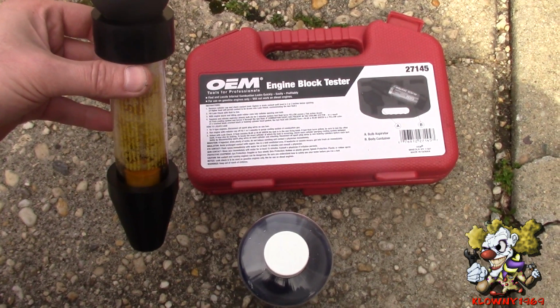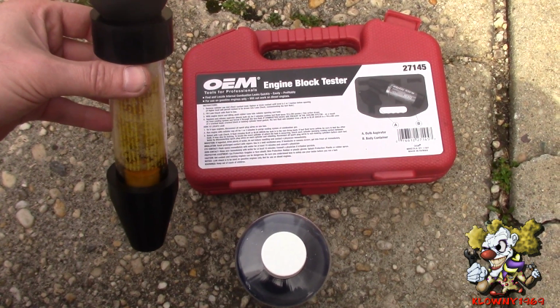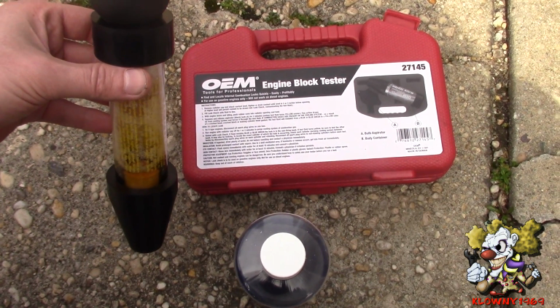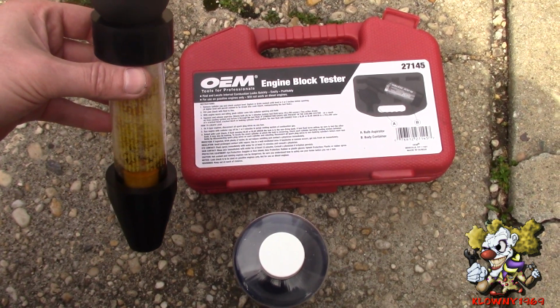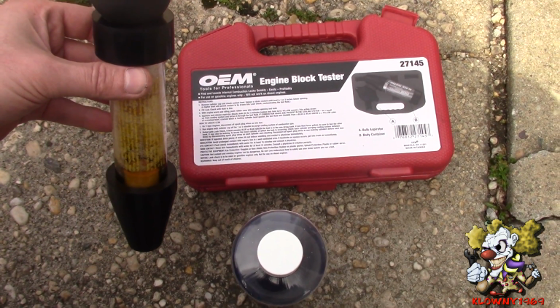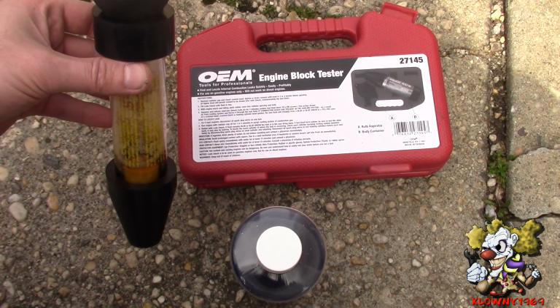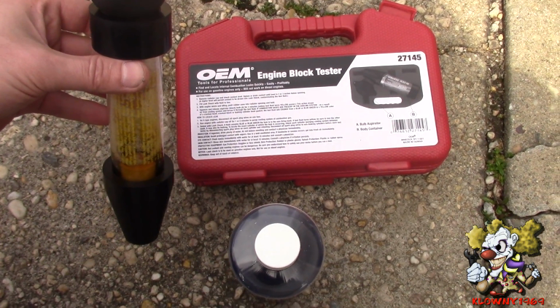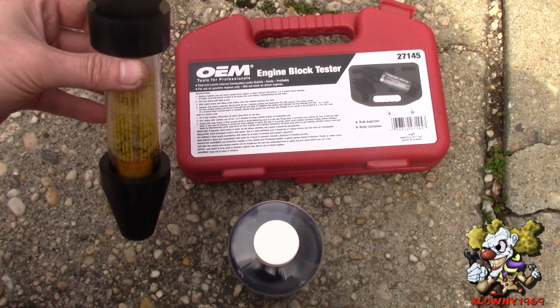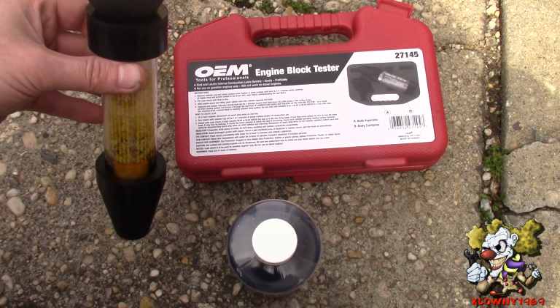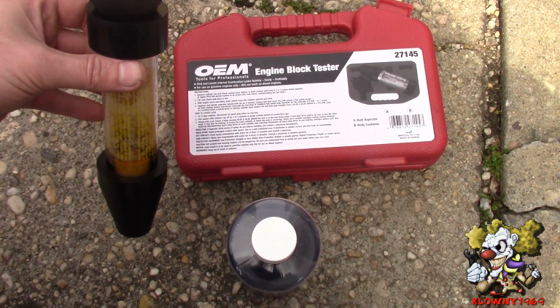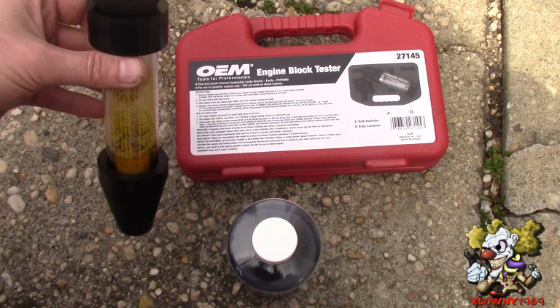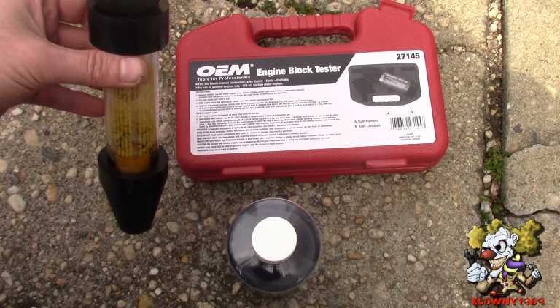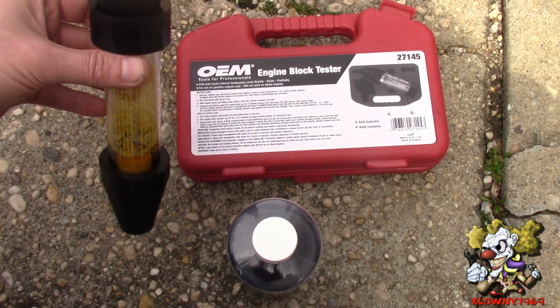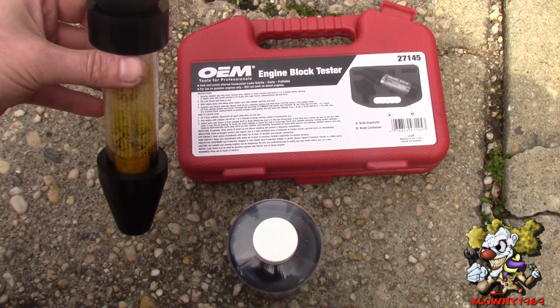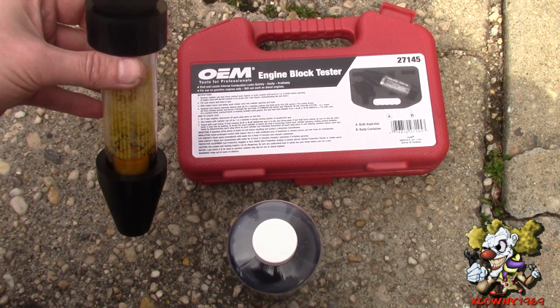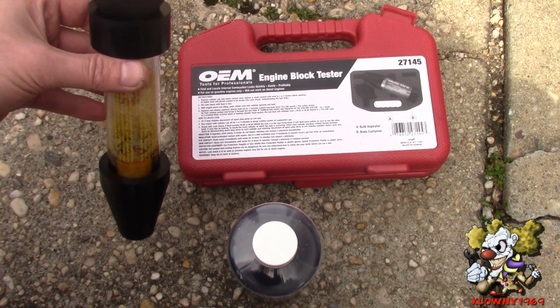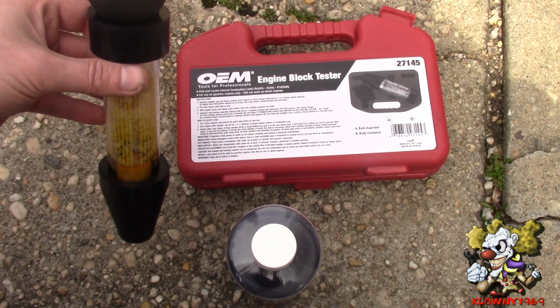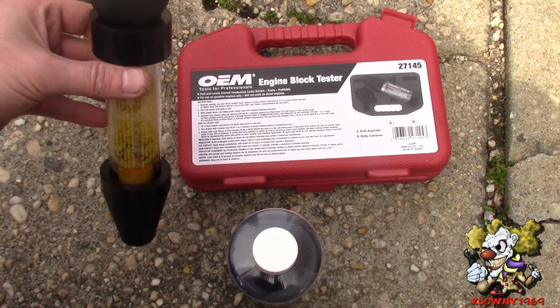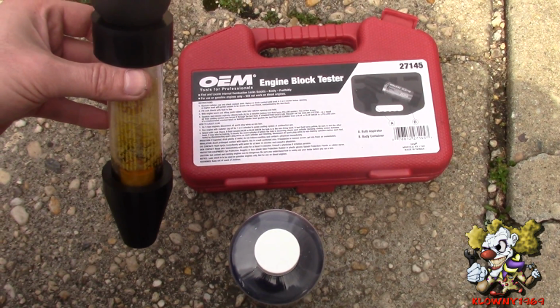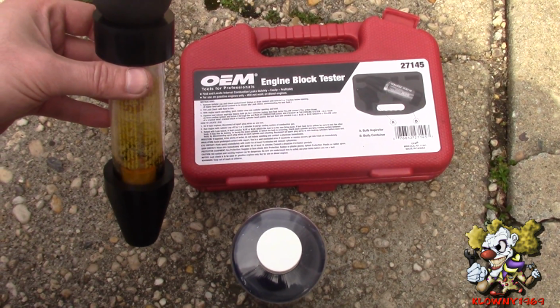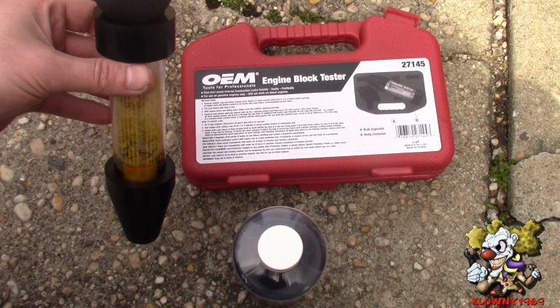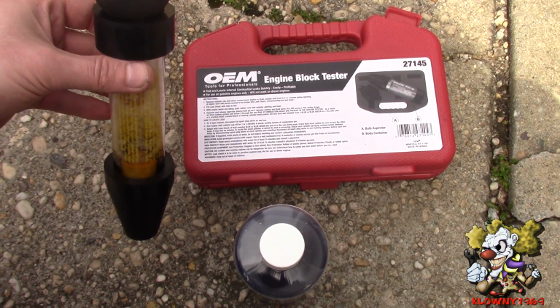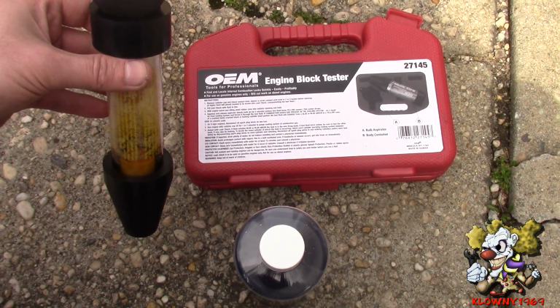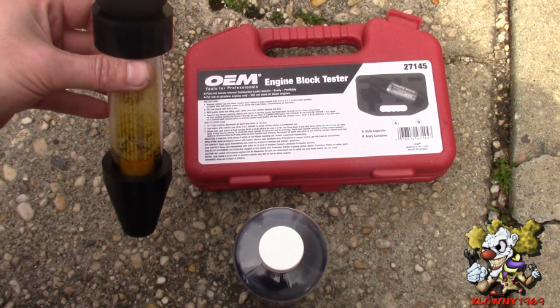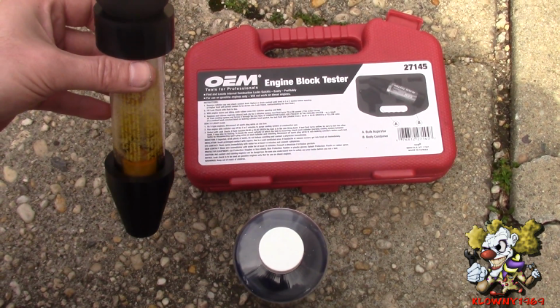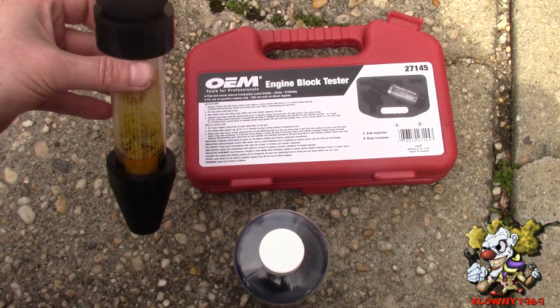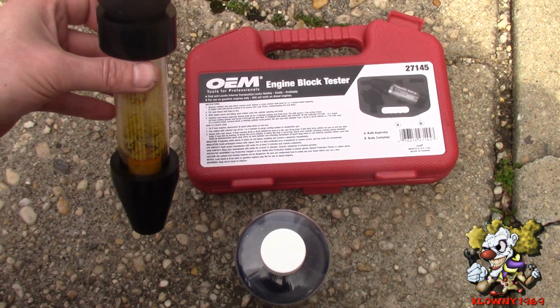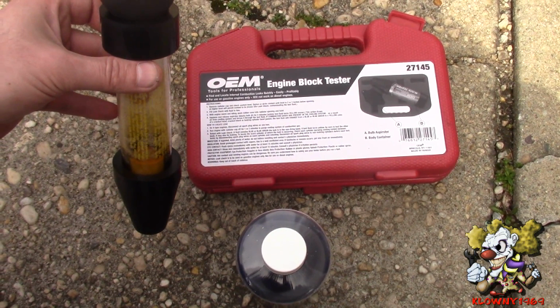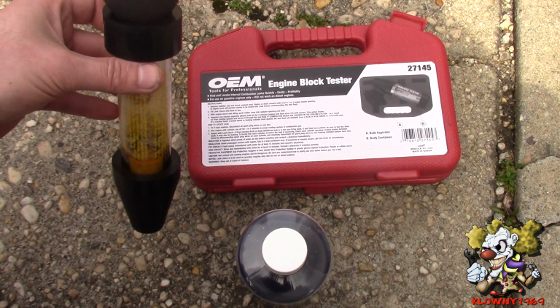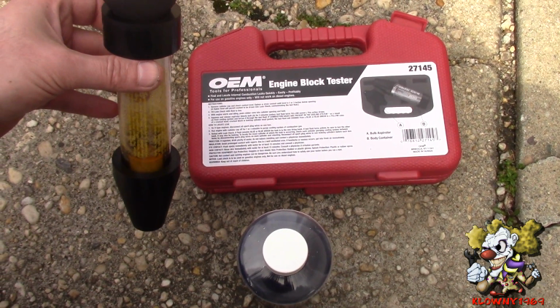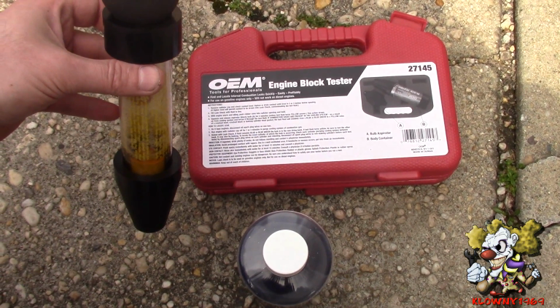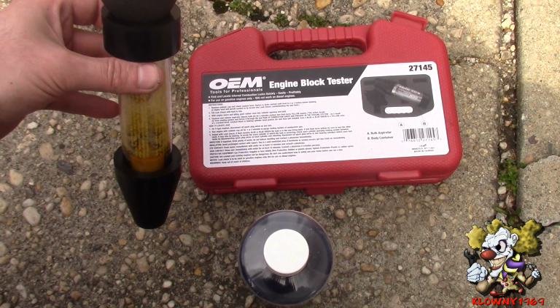So that's how you can test for a bad head gasket, cracked cylinder head, or cracked block. Thanks for watching.